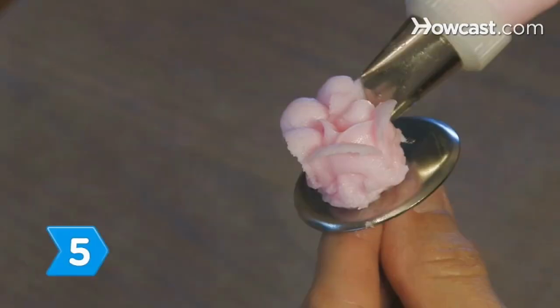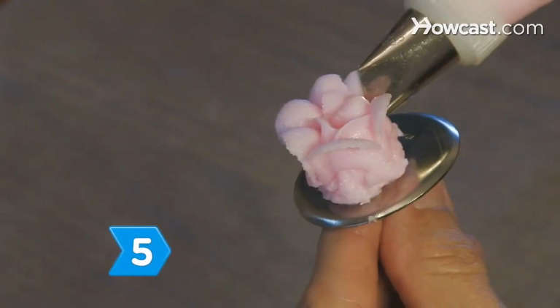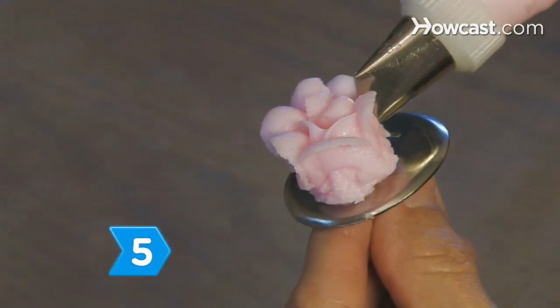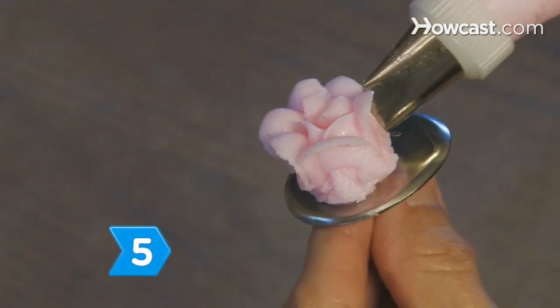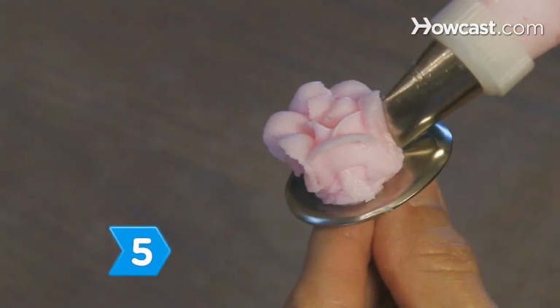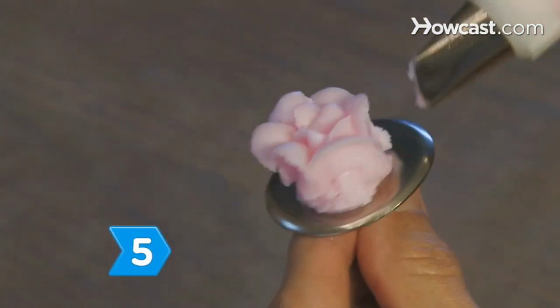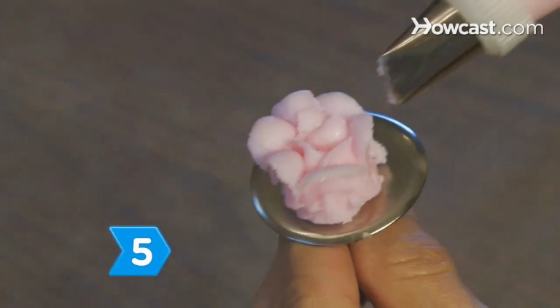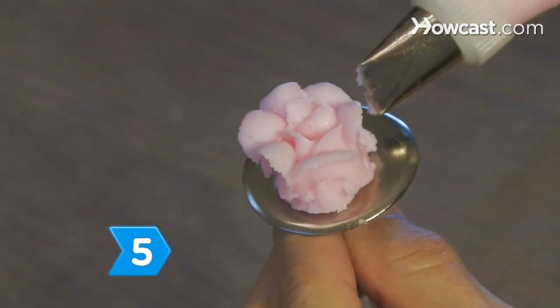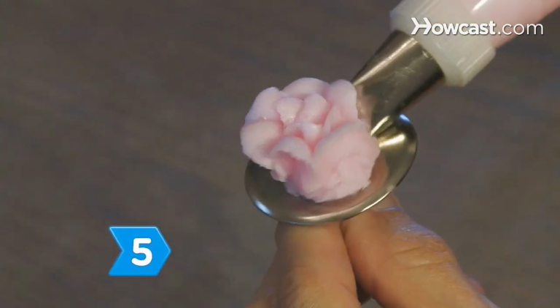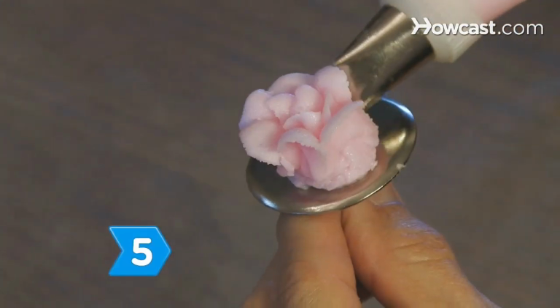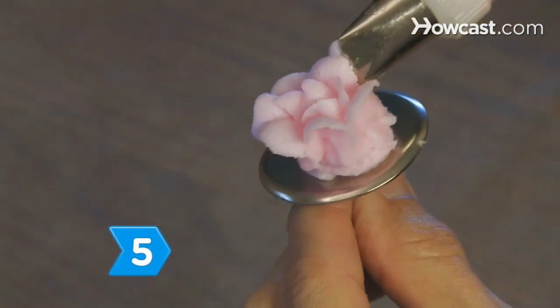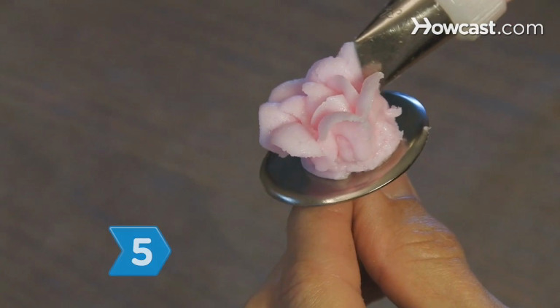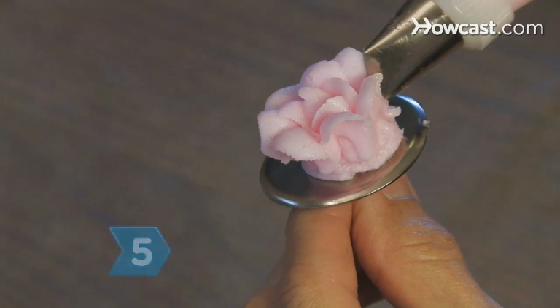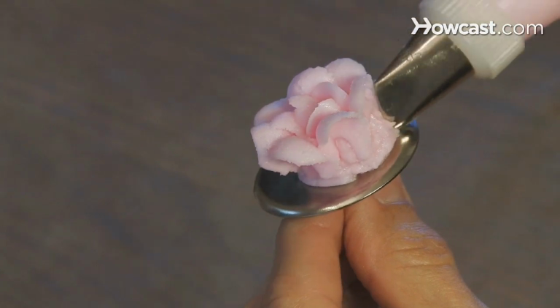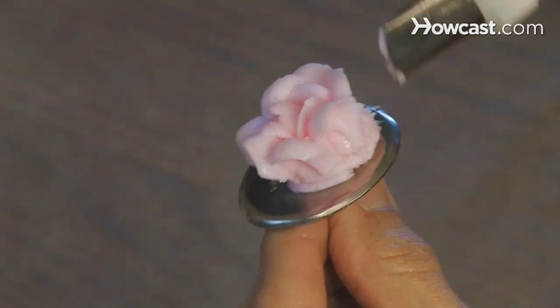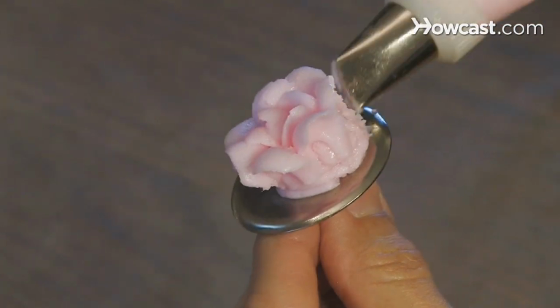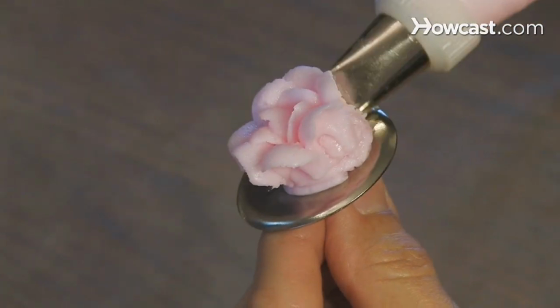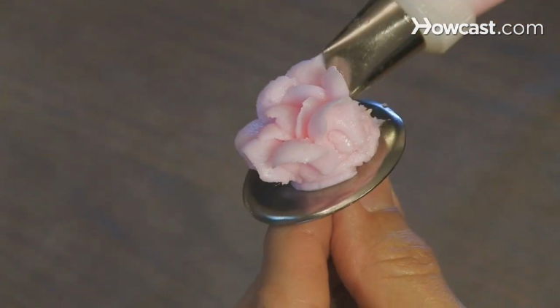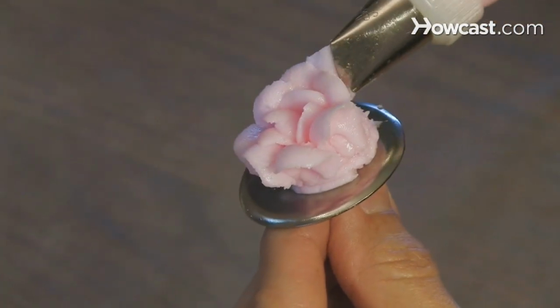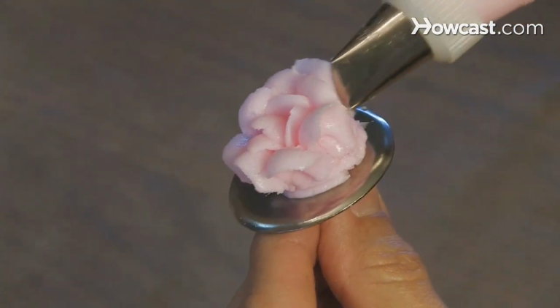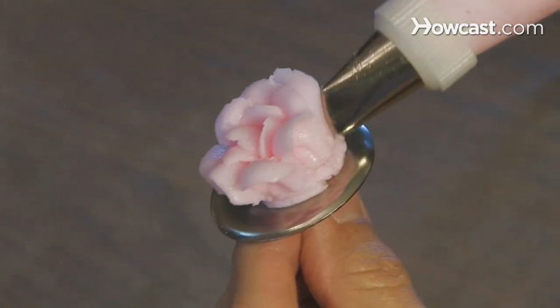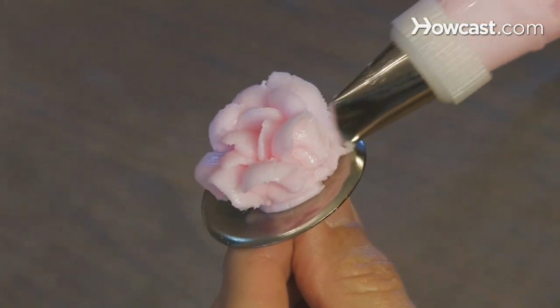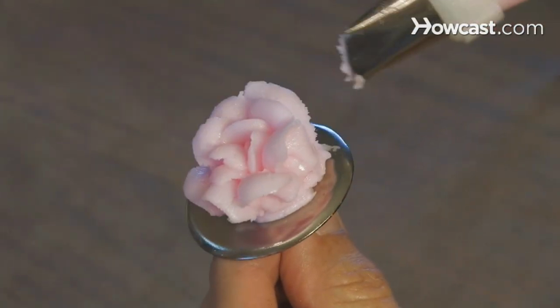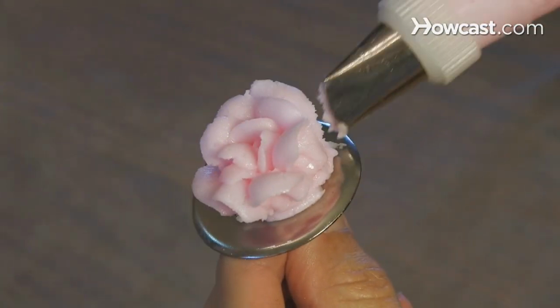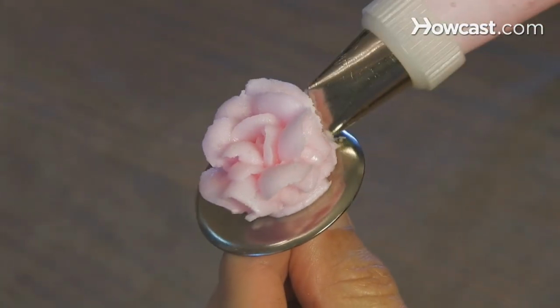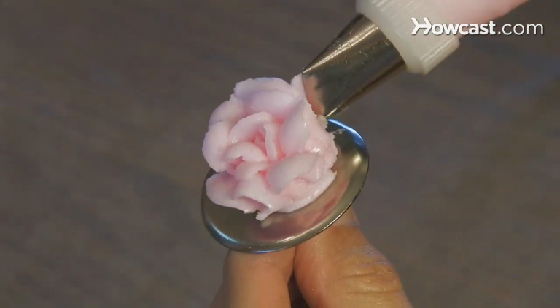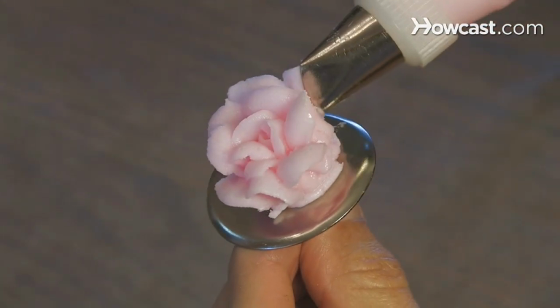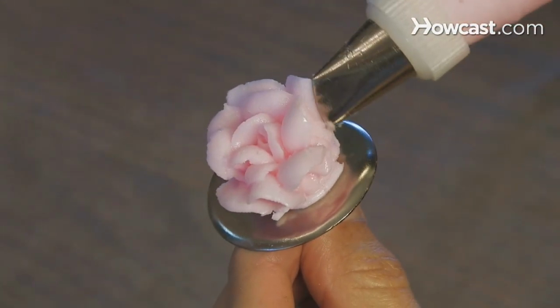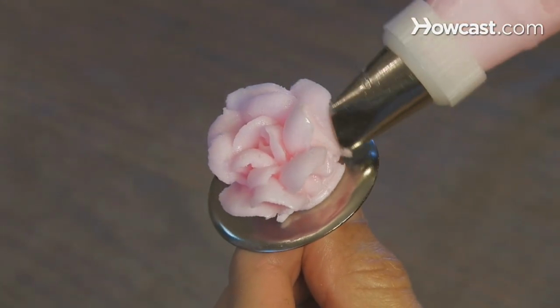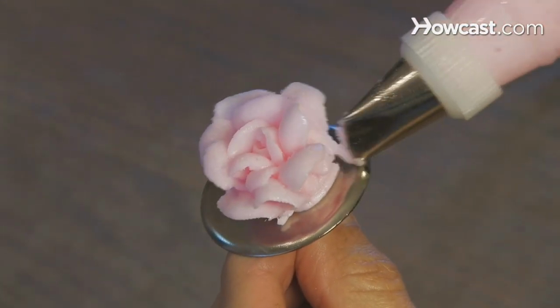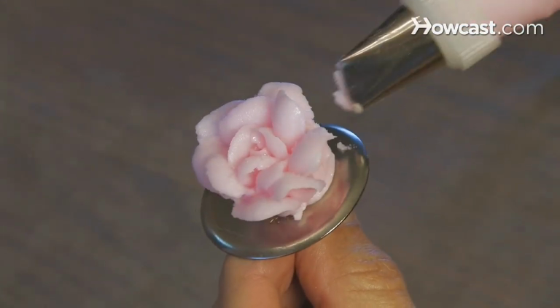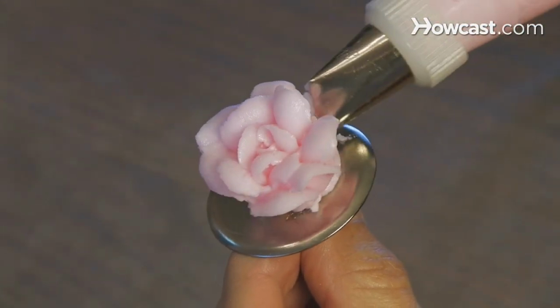Step 5. Construct a final series of seven arches to form the outer petals, each one overlapping the last.